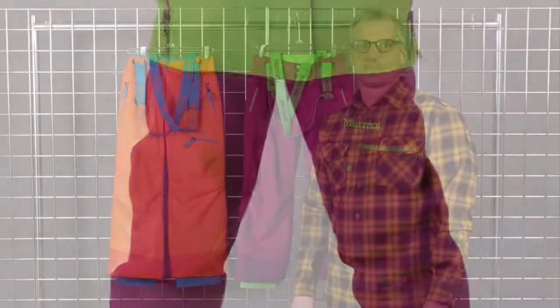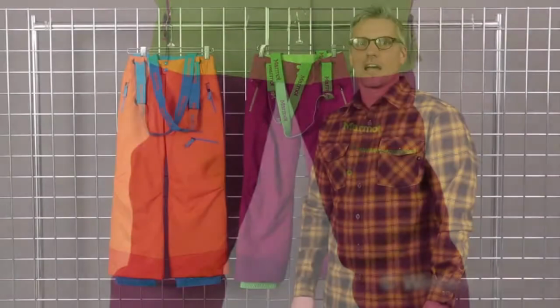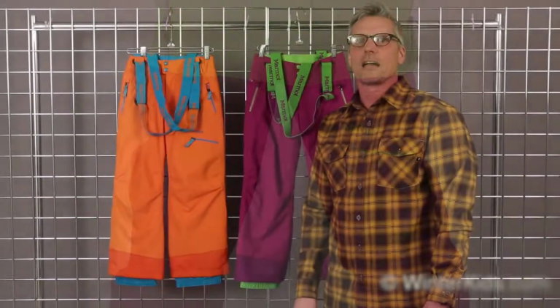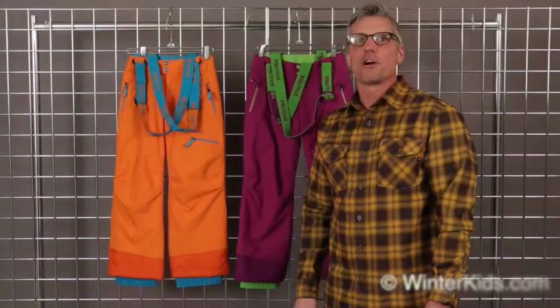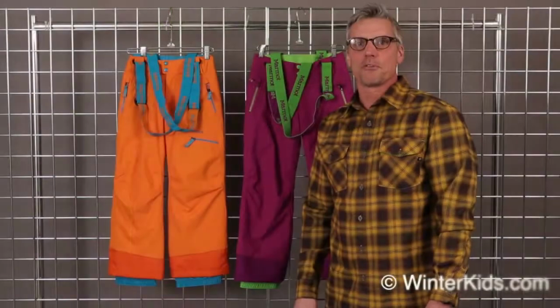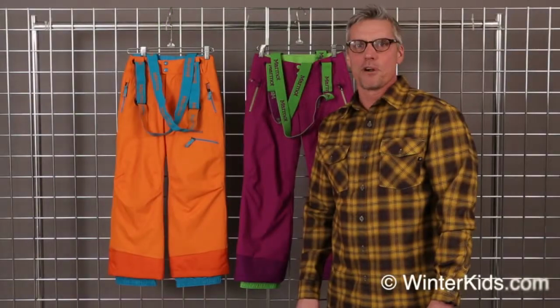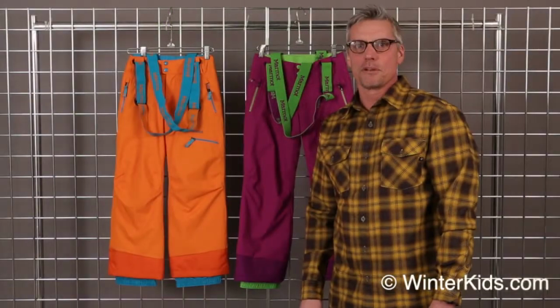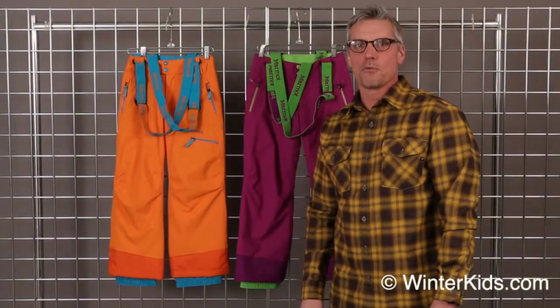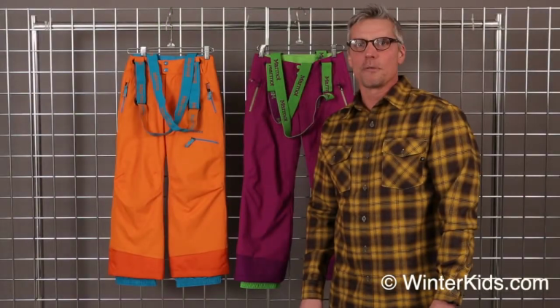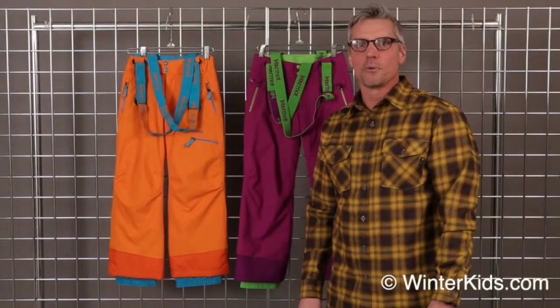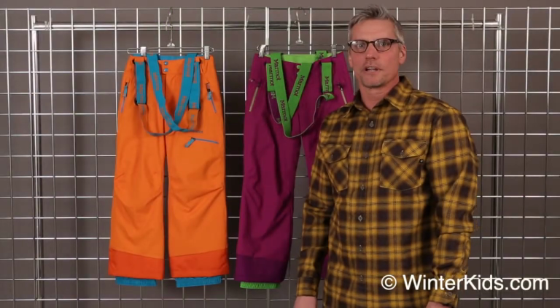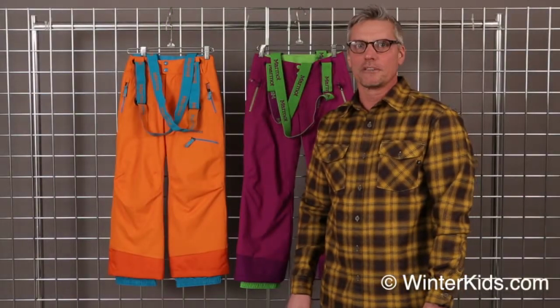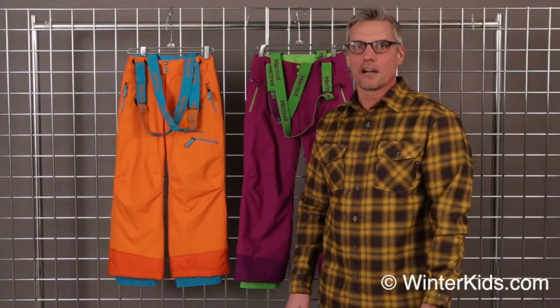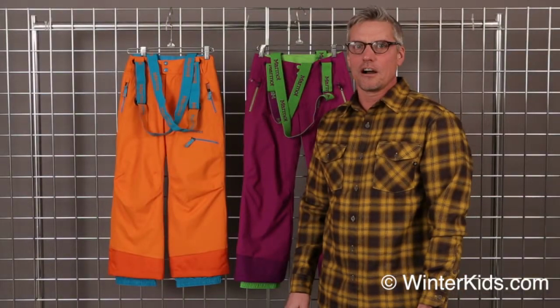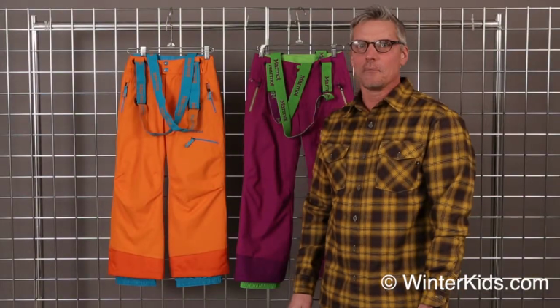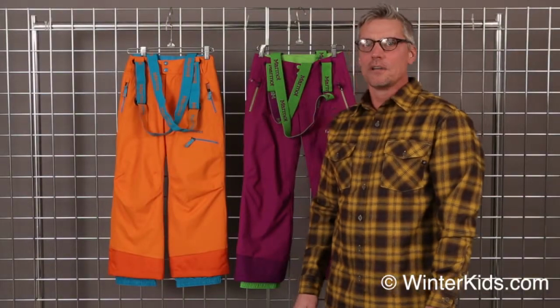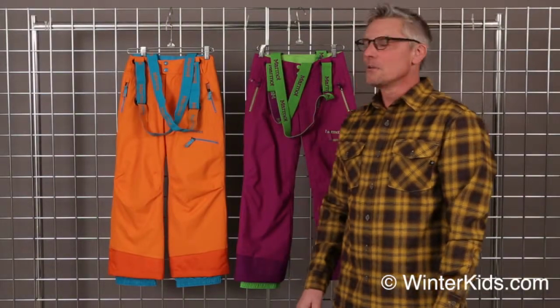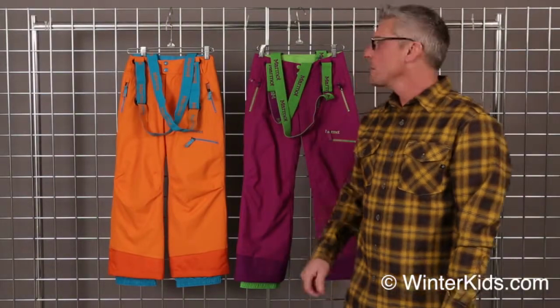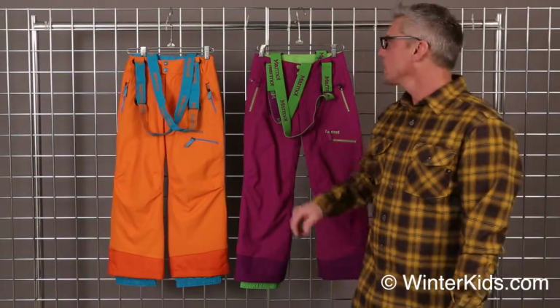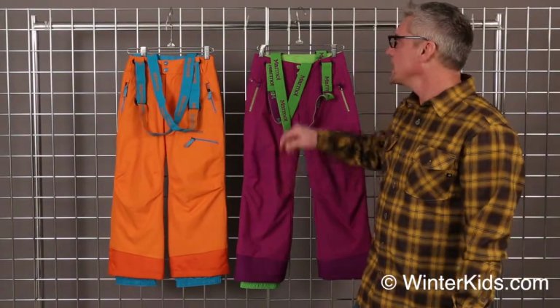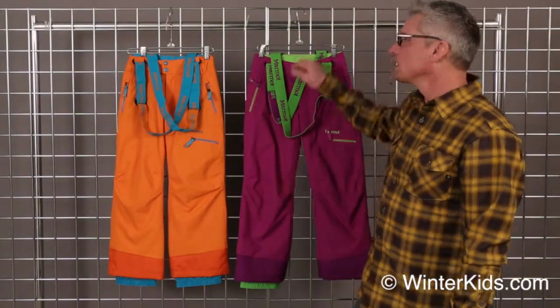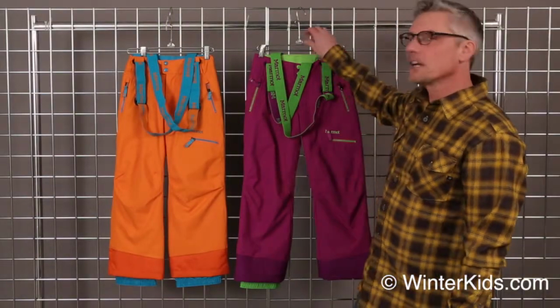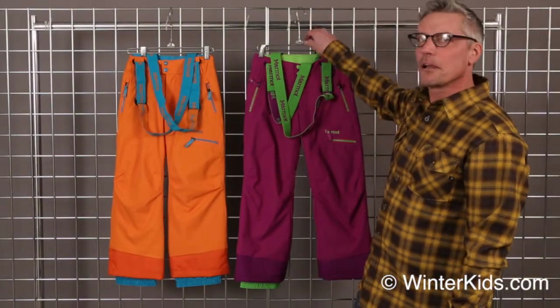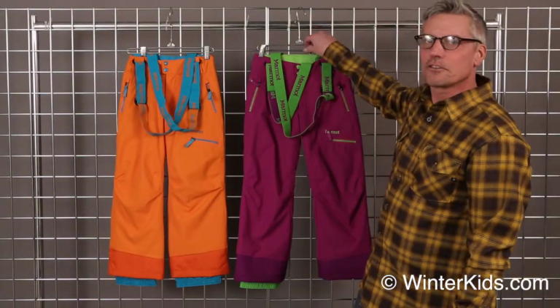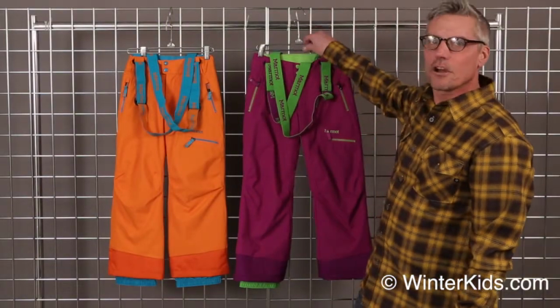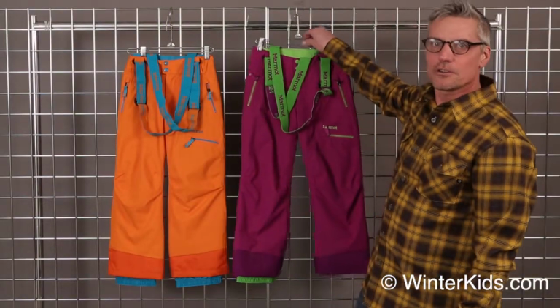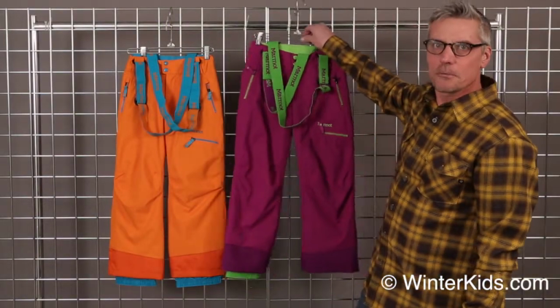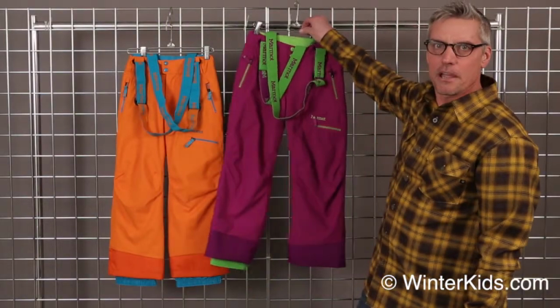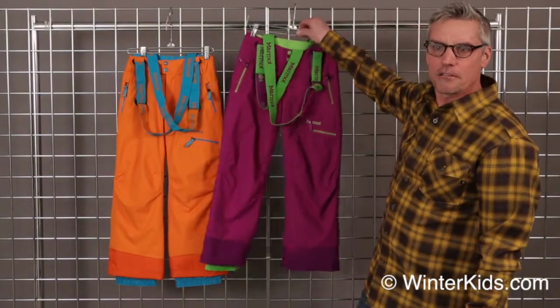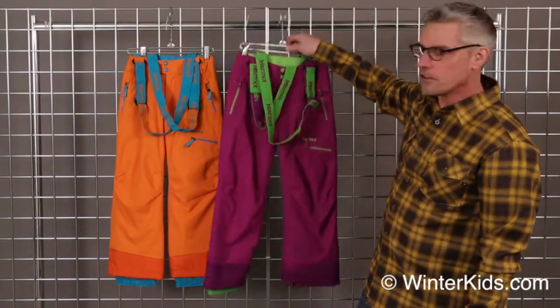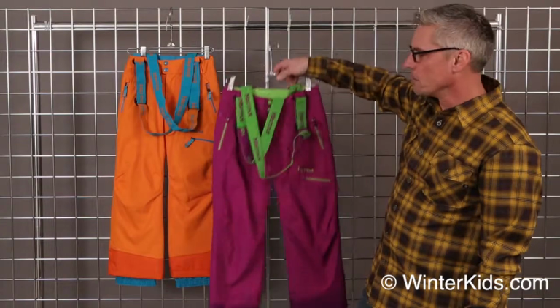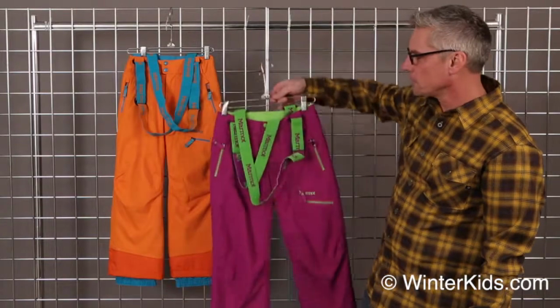Hi, I'm Mark with Marmot. Welcome to WinterKids.com. We're here today to talk about the Starstruck pant for girls.